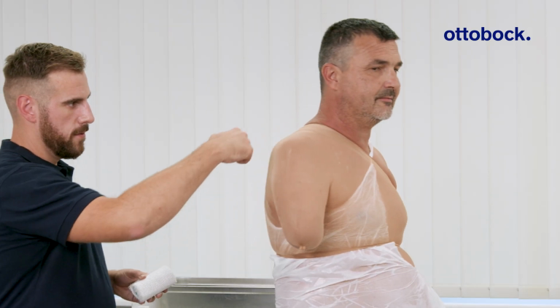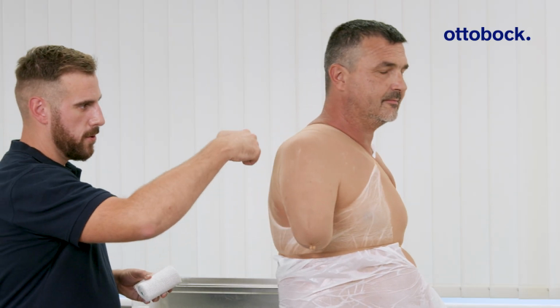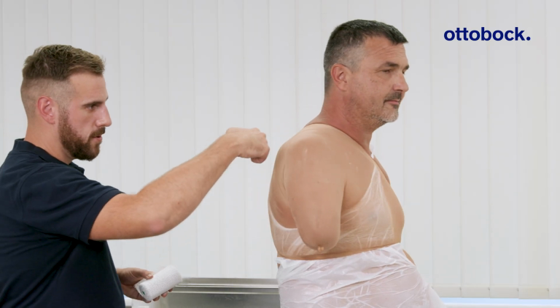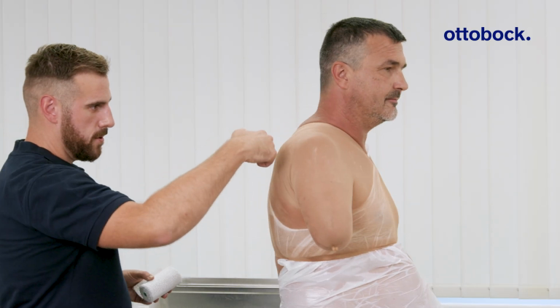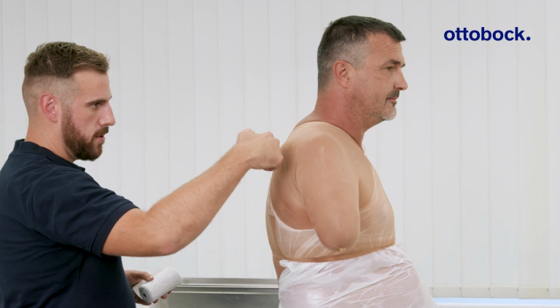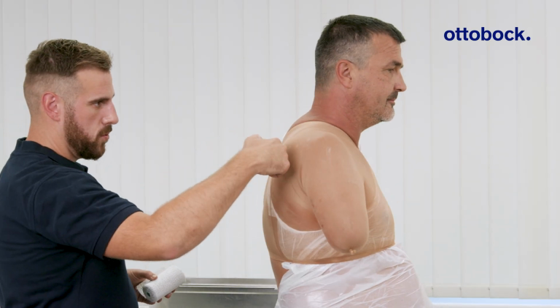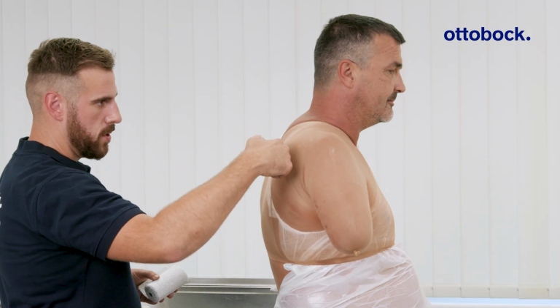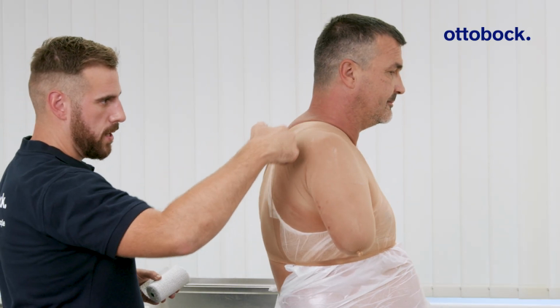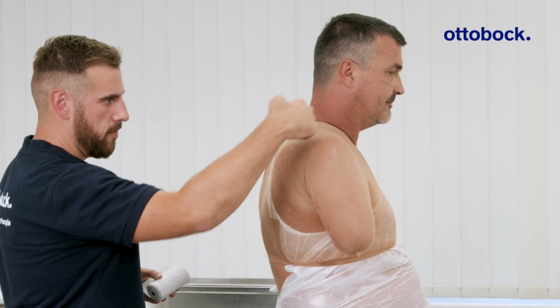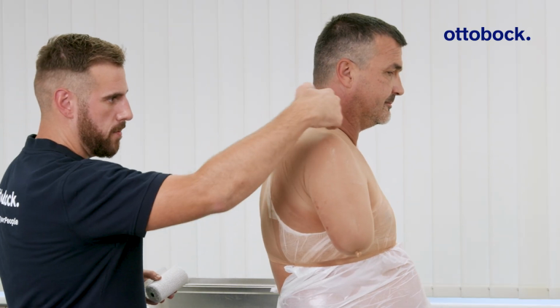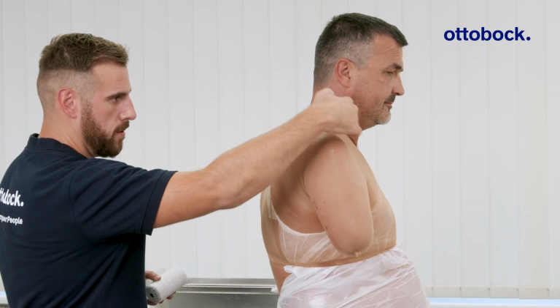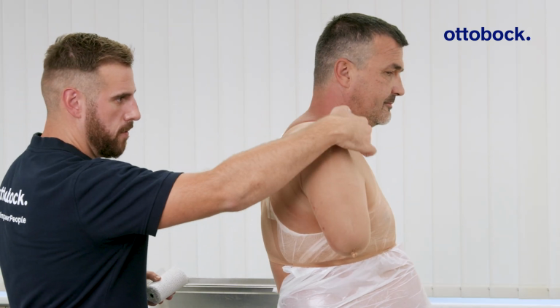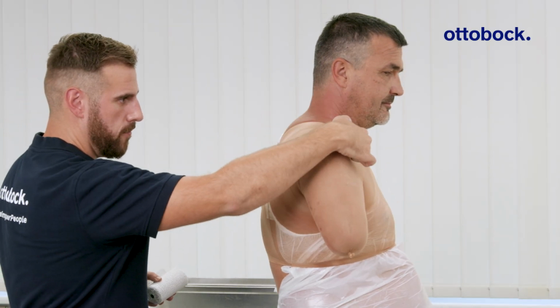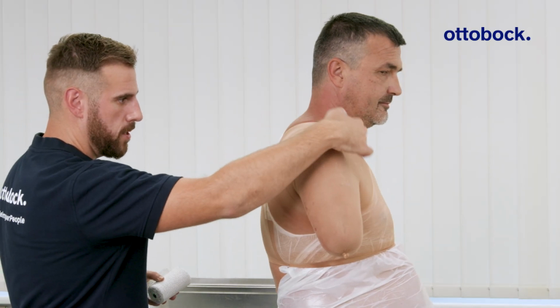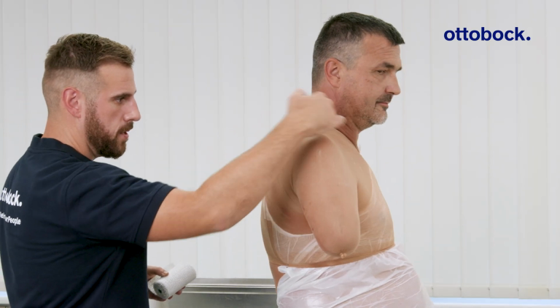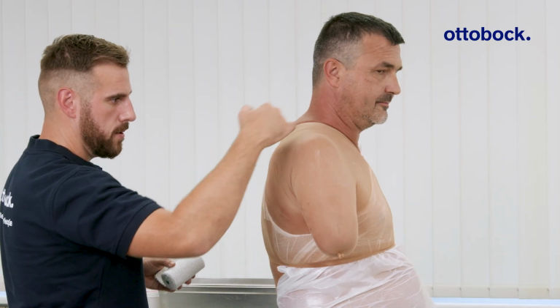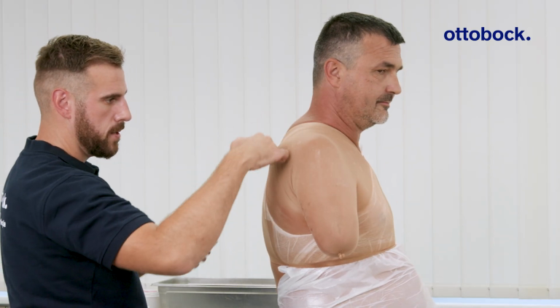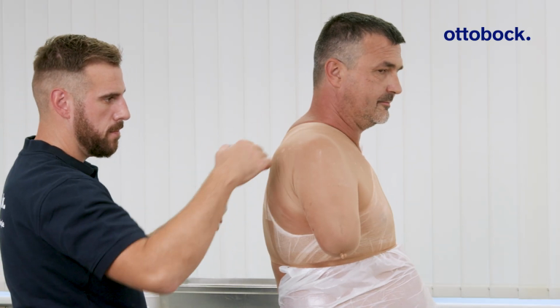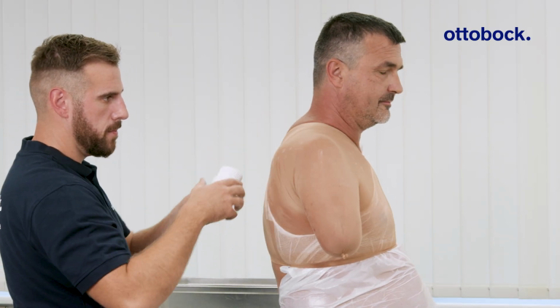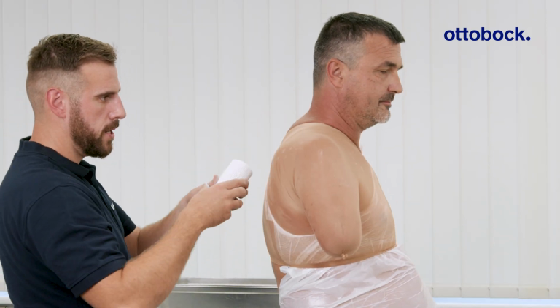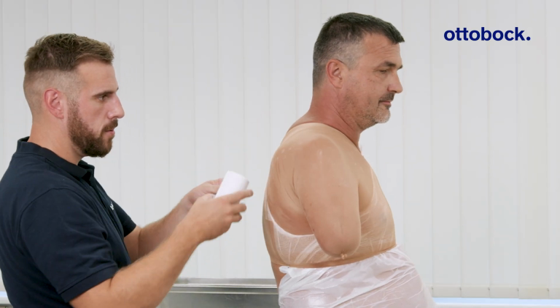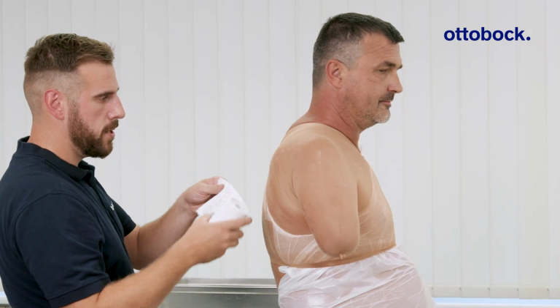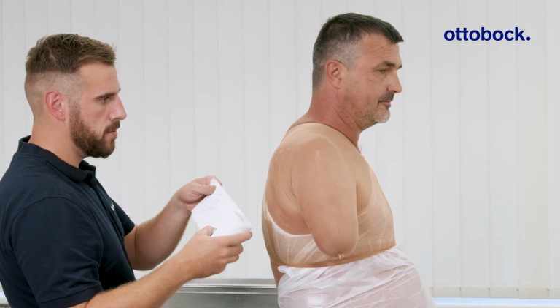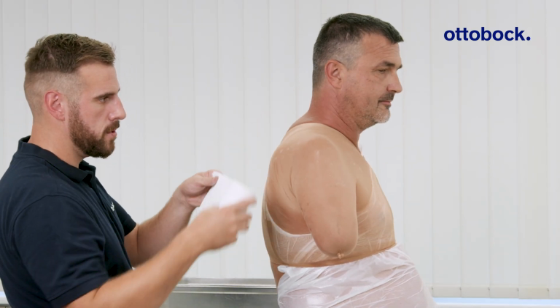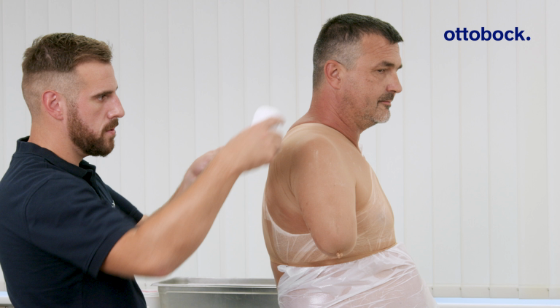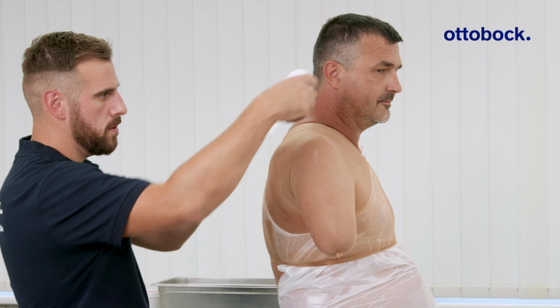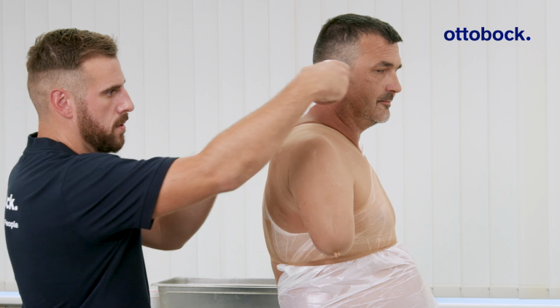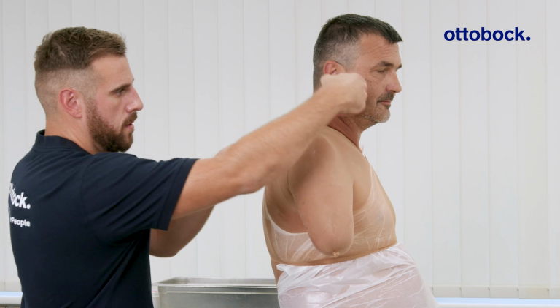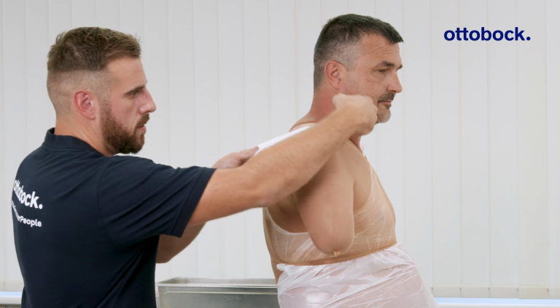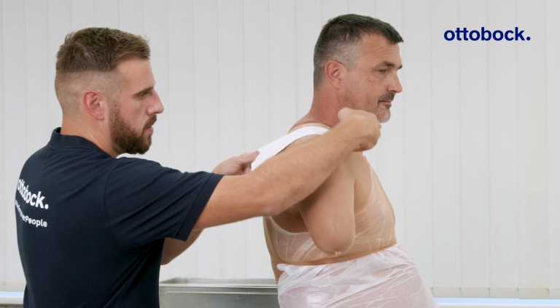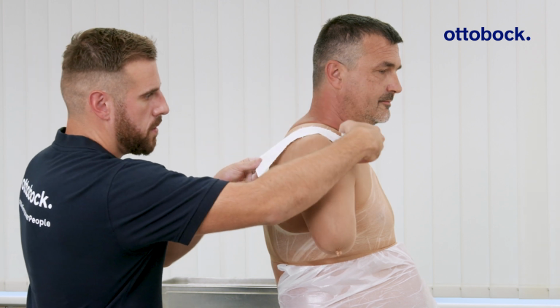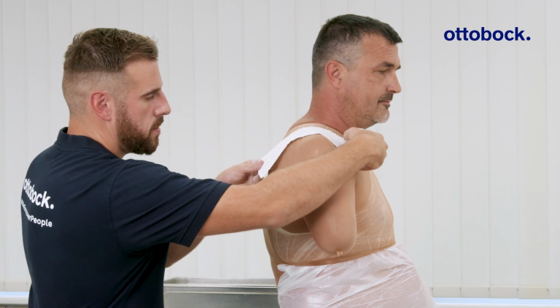Then prepare a six-layer connecting strip and place it over the shoulder to link the two splints.